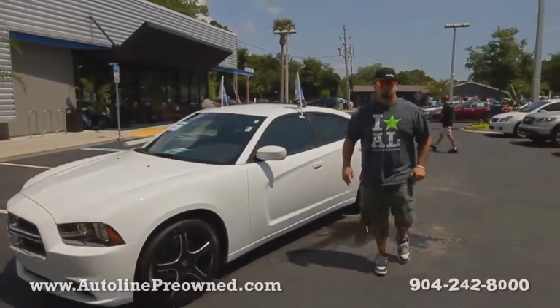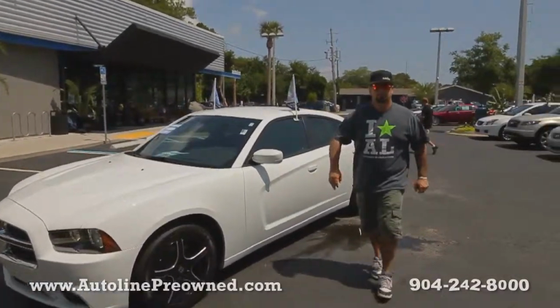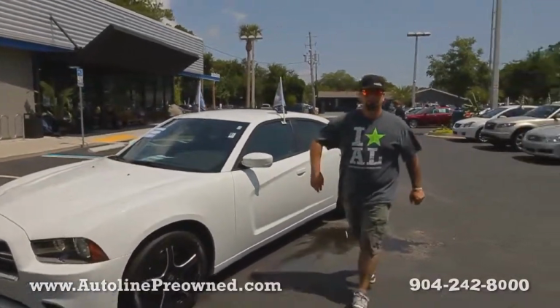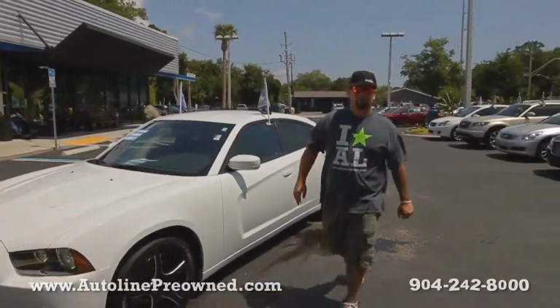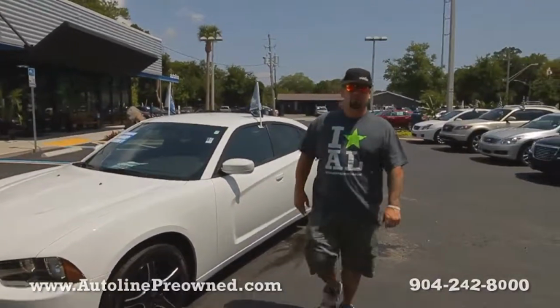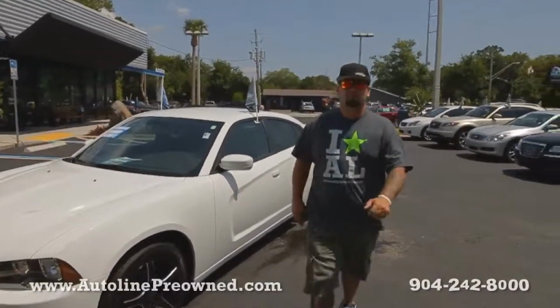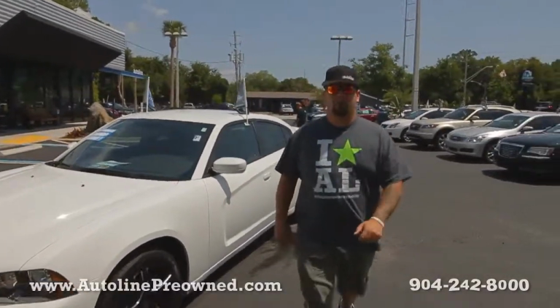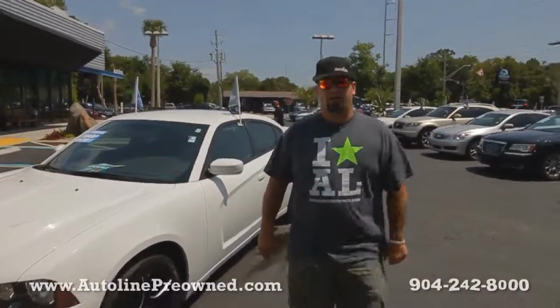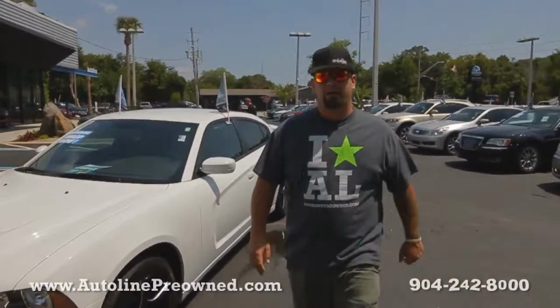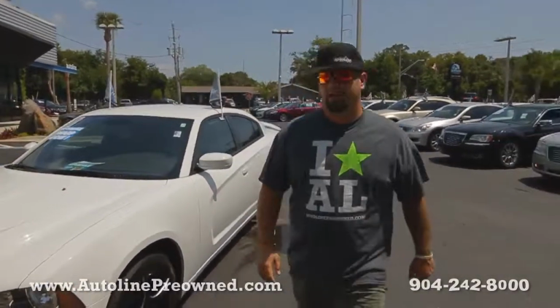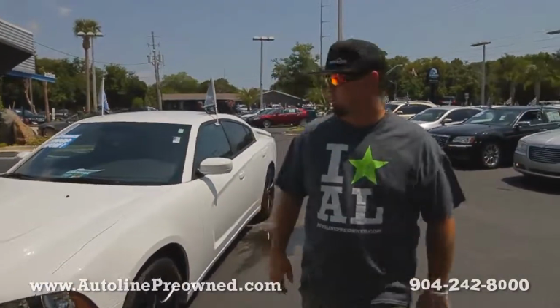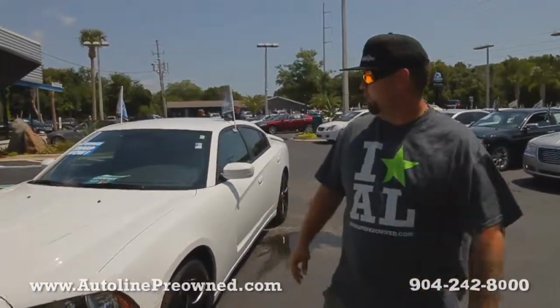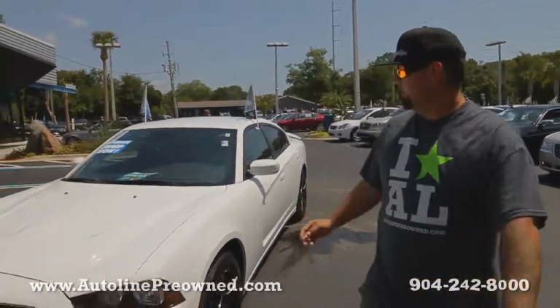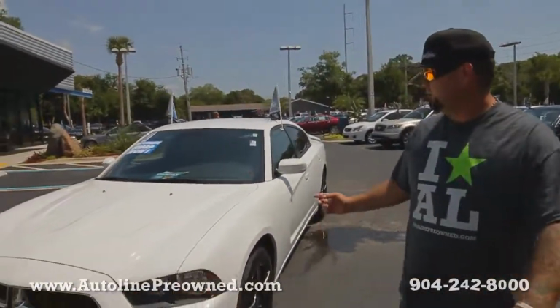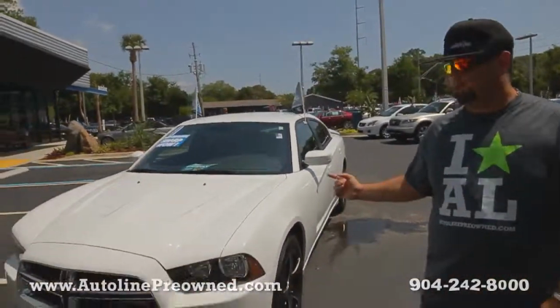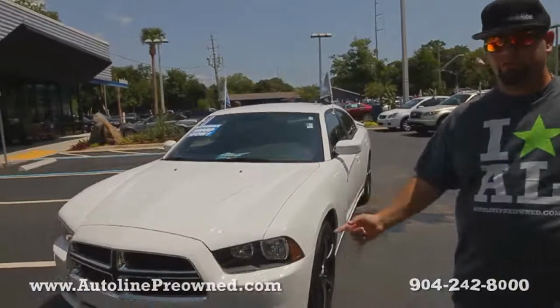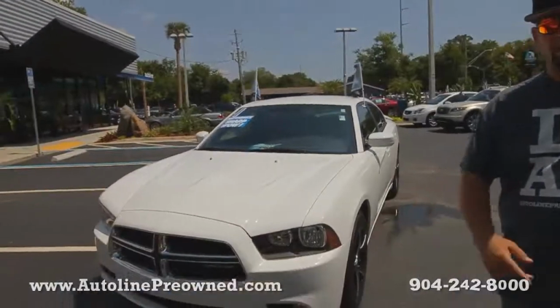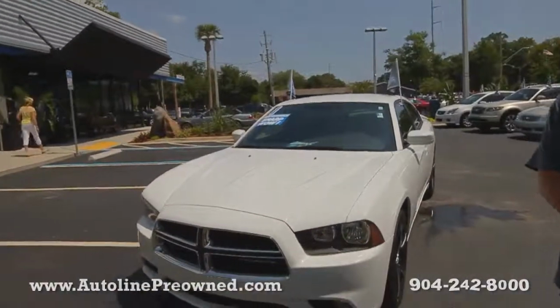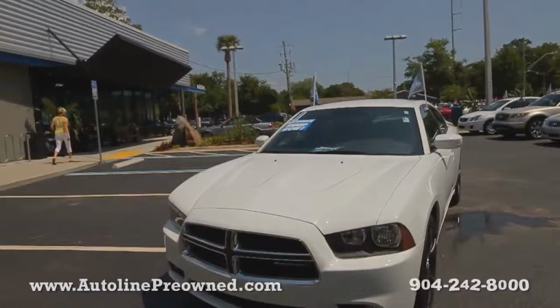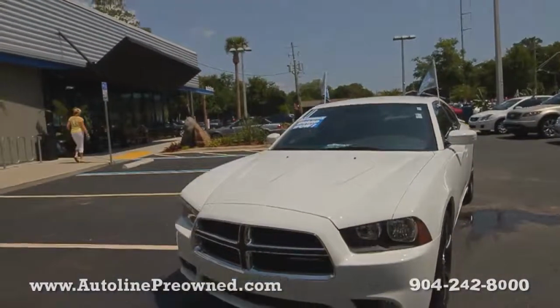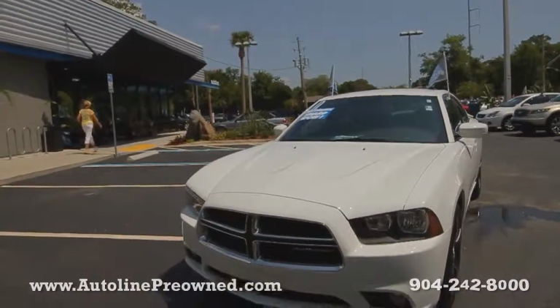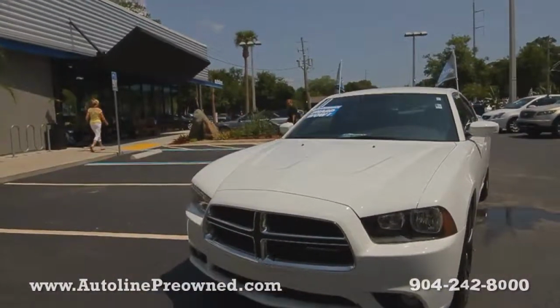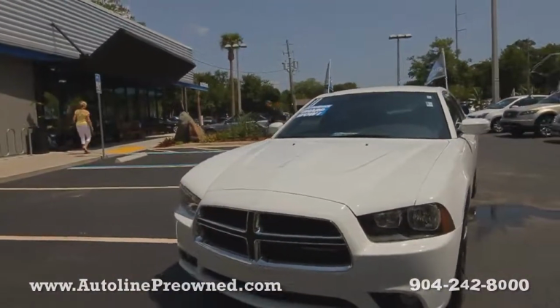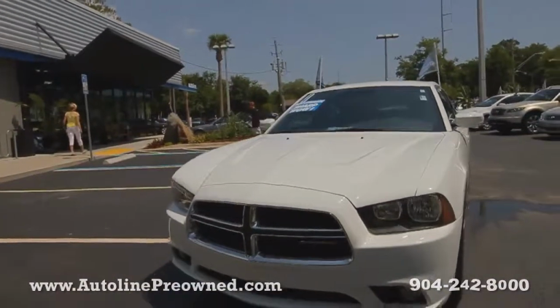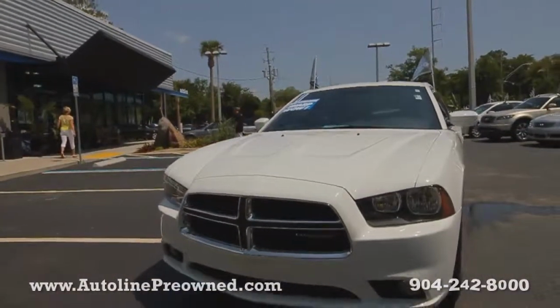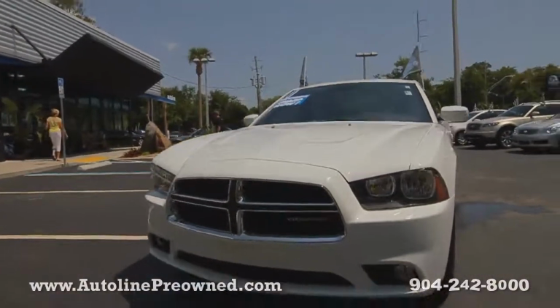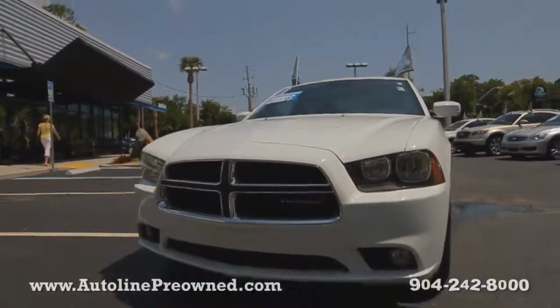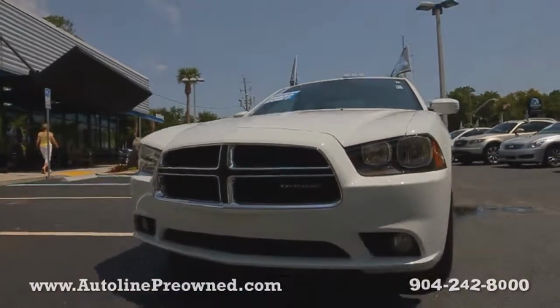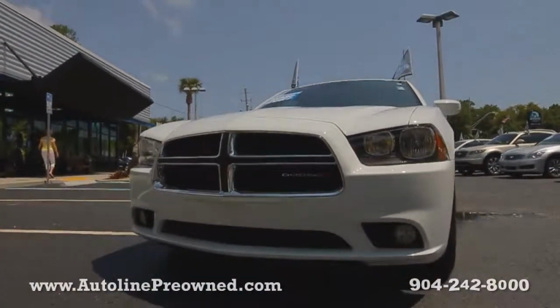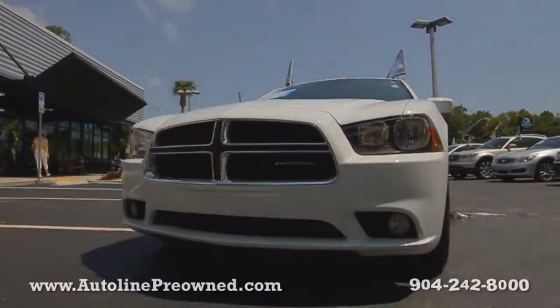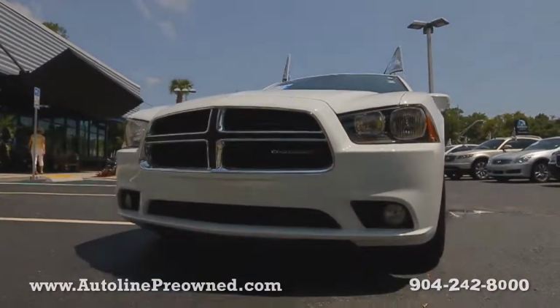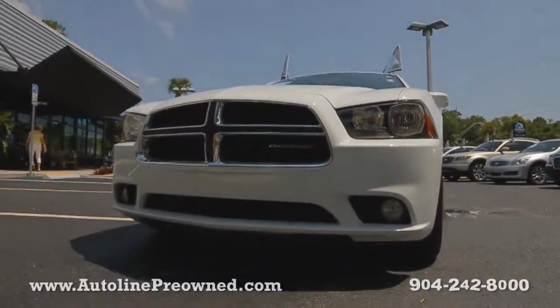What's up you guys, welcome to Autoline. I'm Woody and this is our 2013 Dodge Charger.